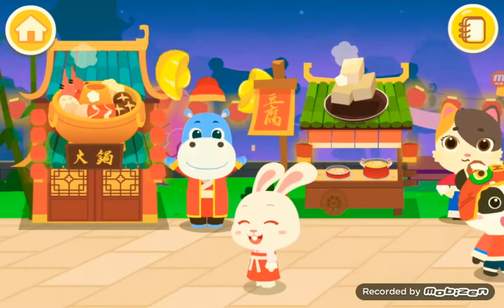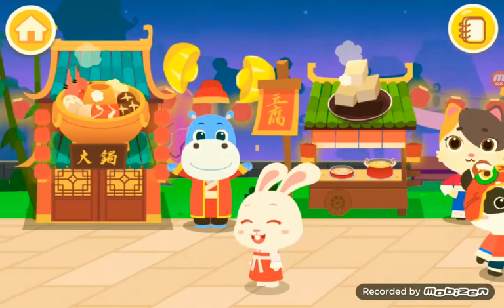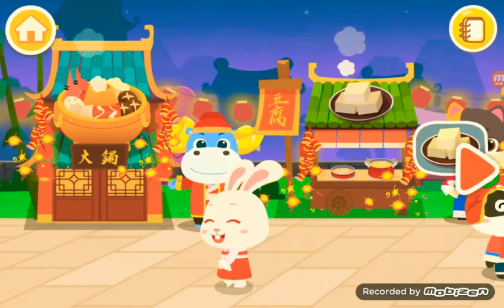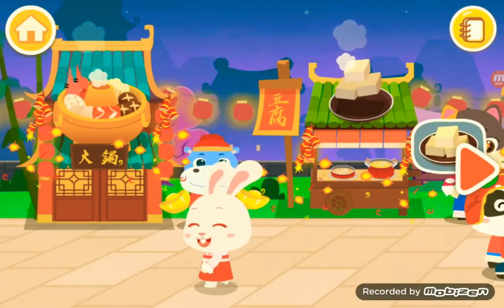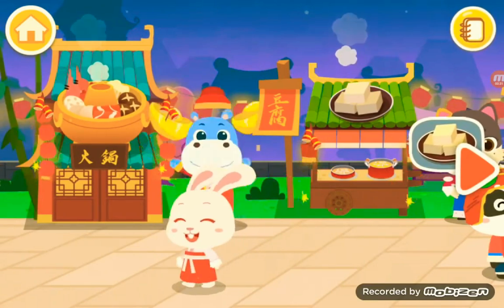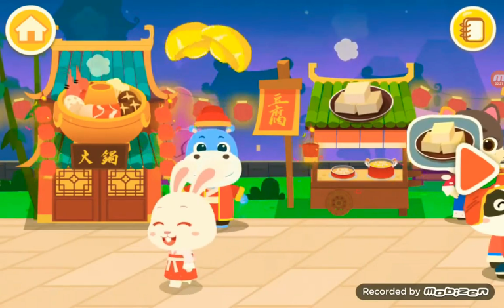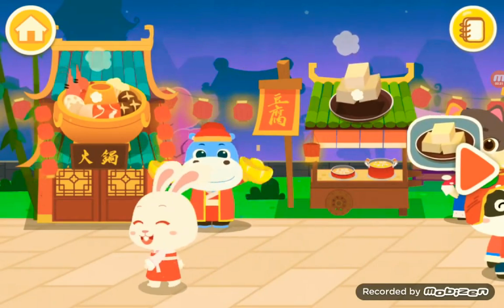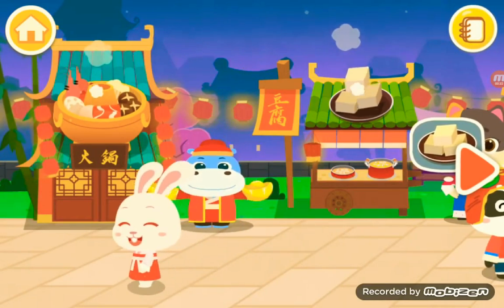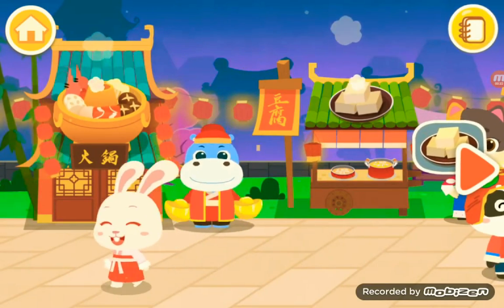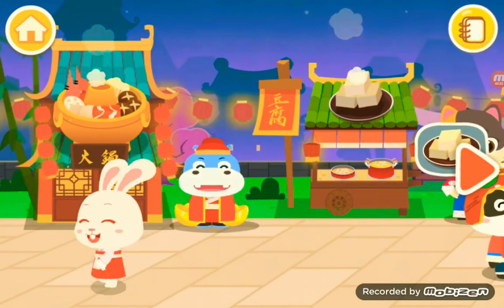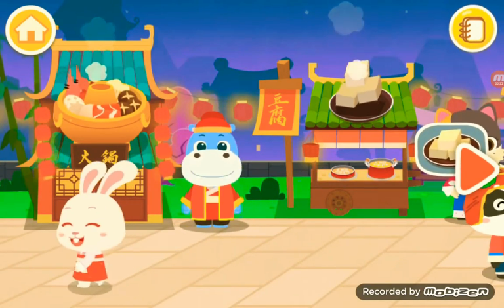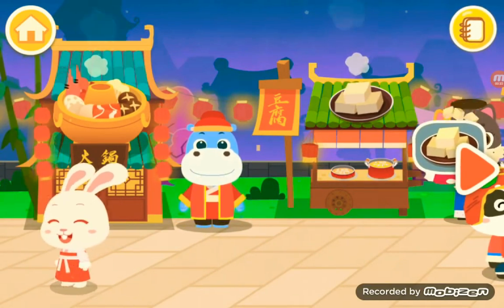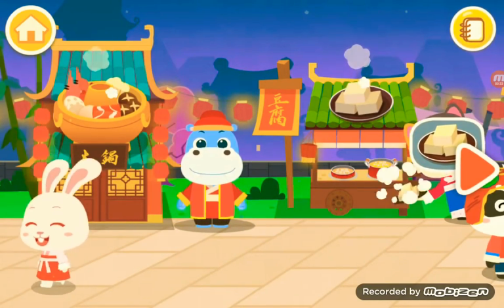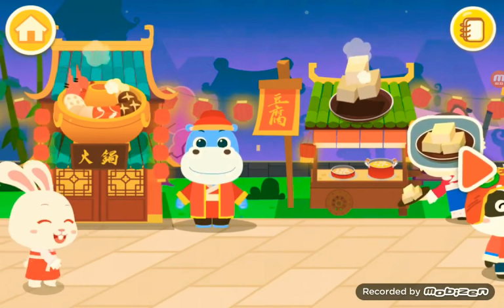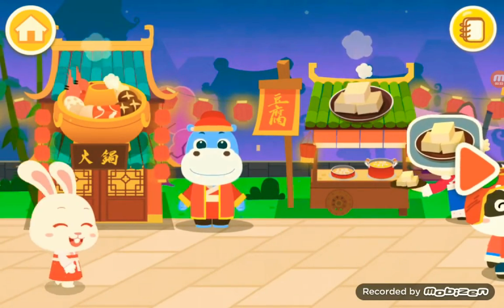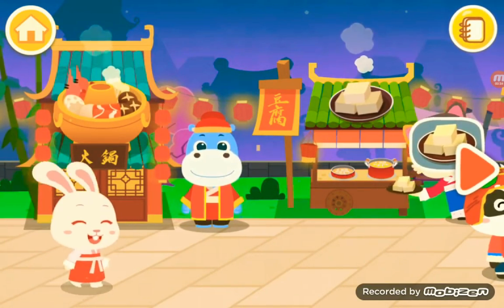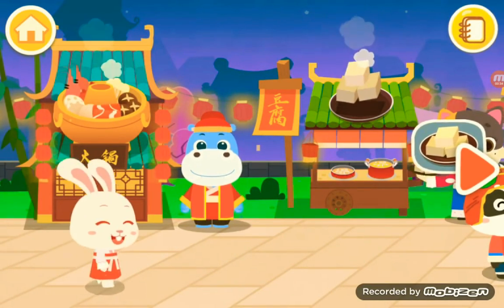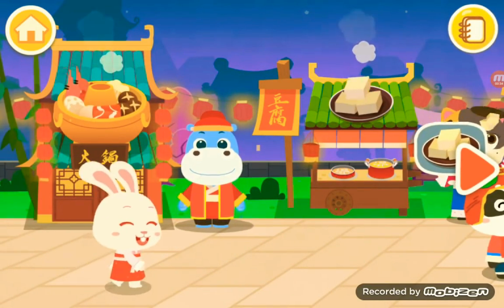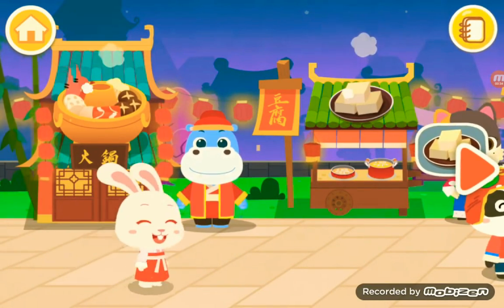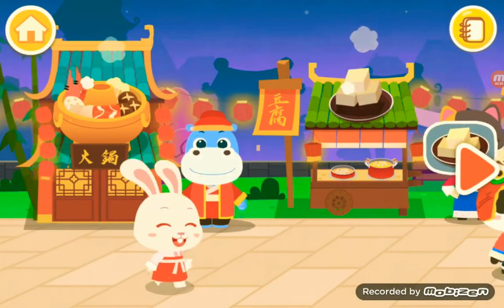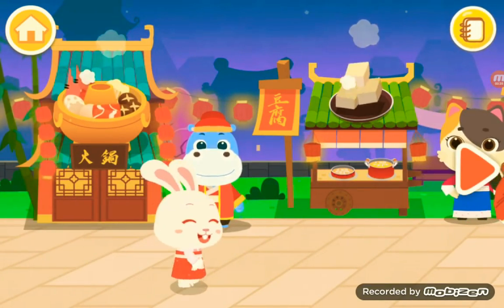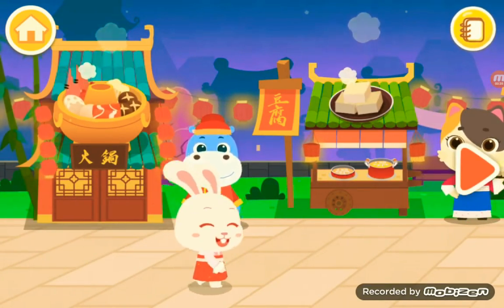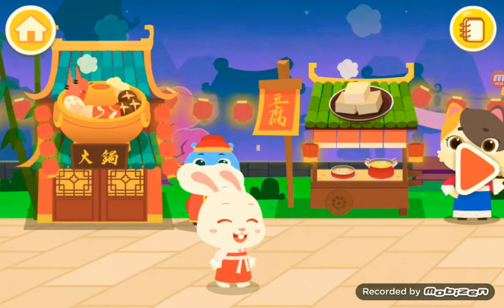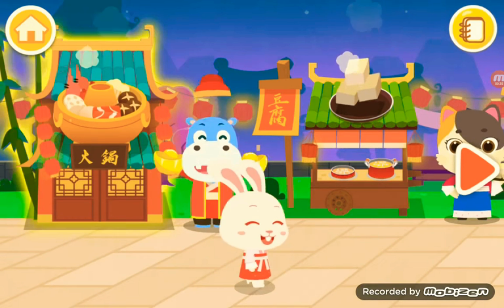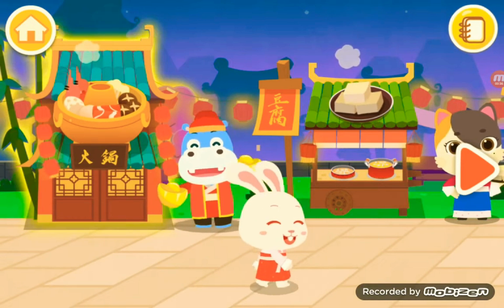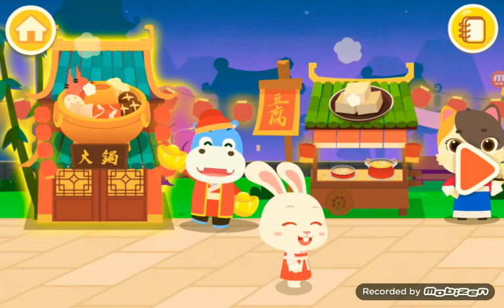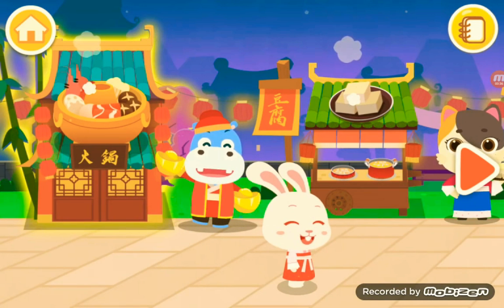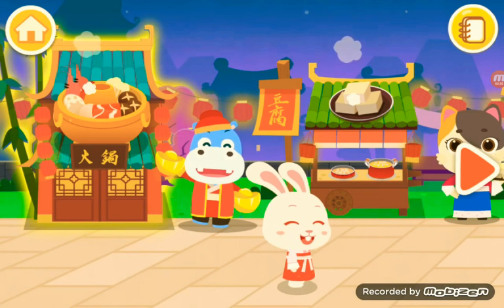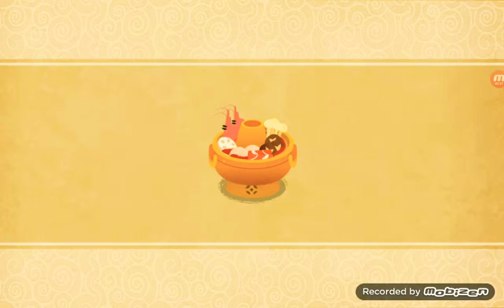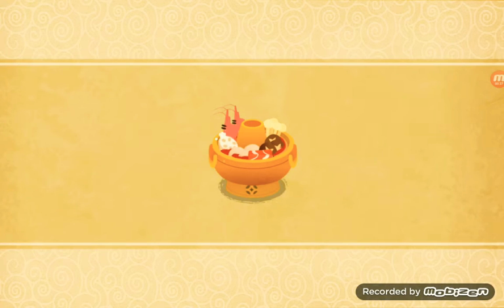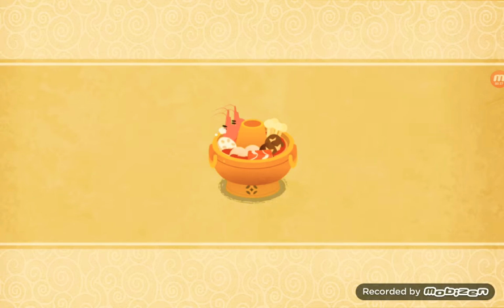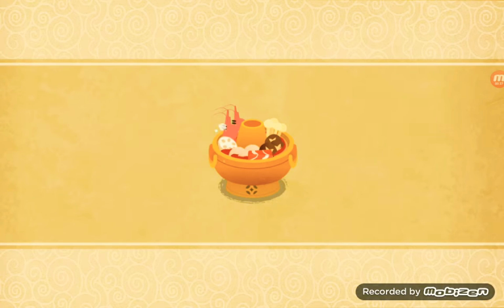The new restaurant is open. Let's check it out. Hot pot.